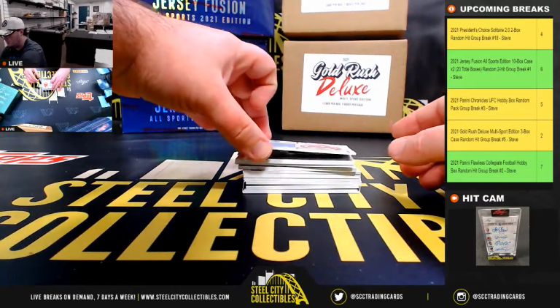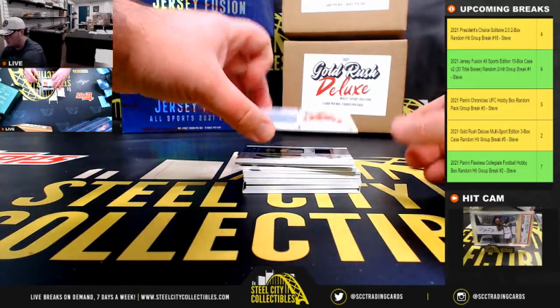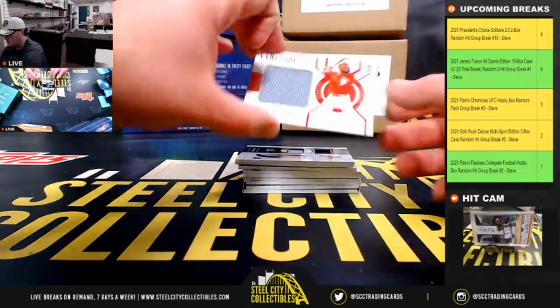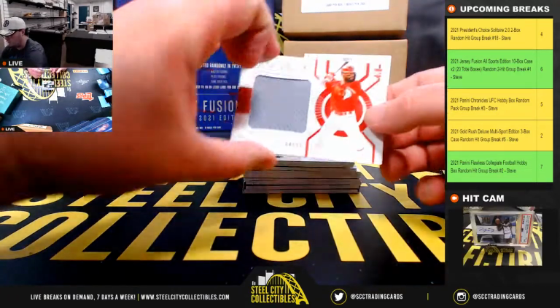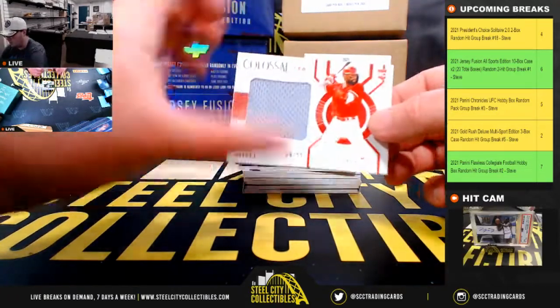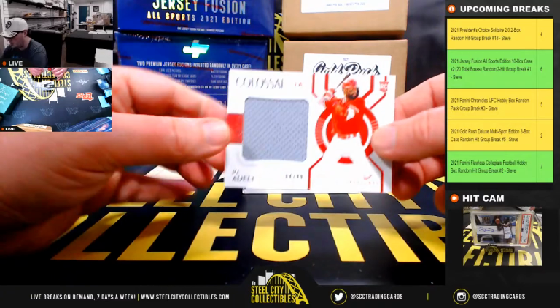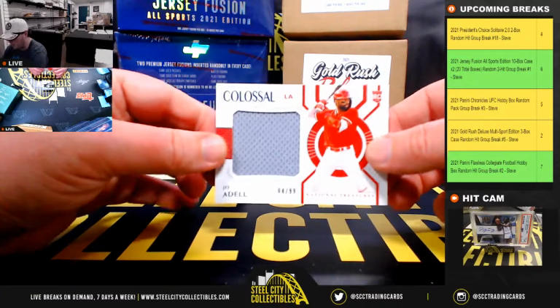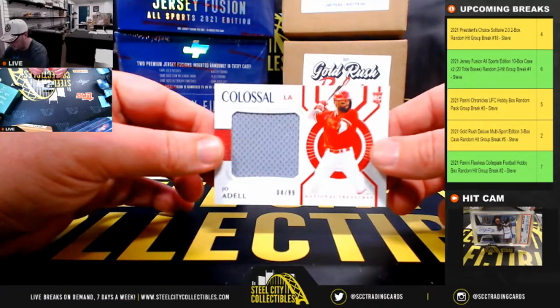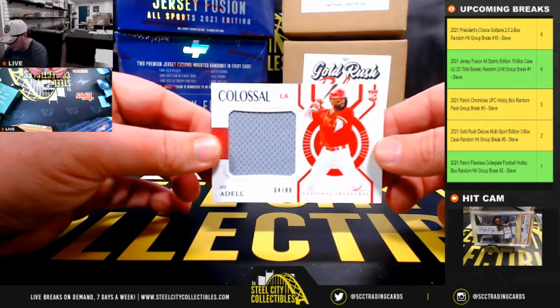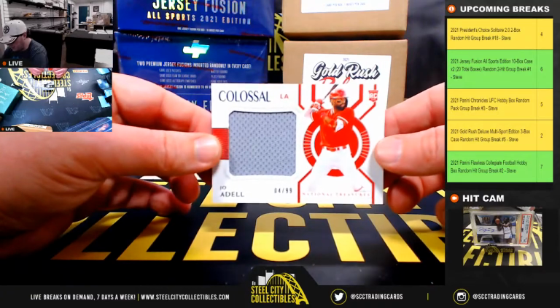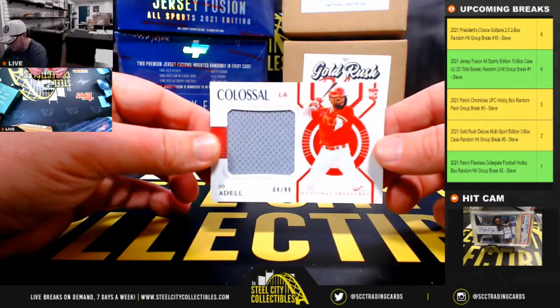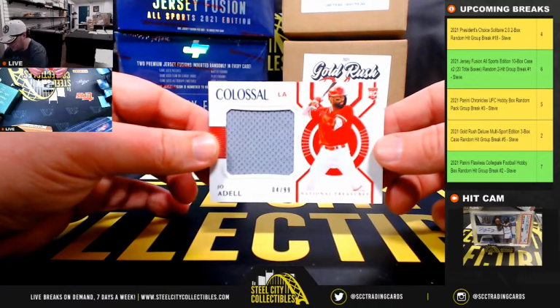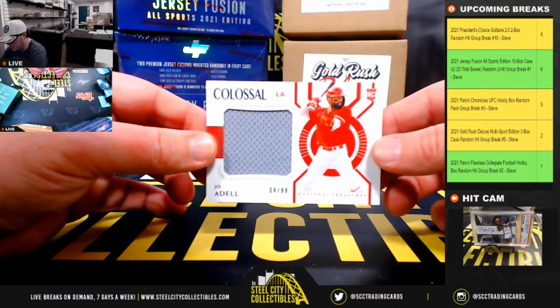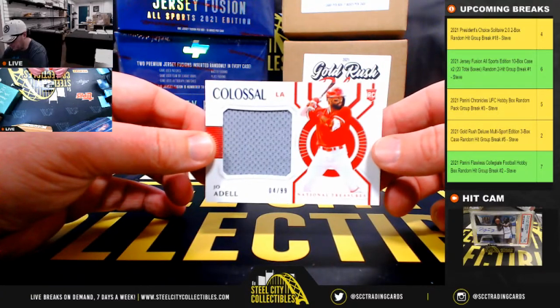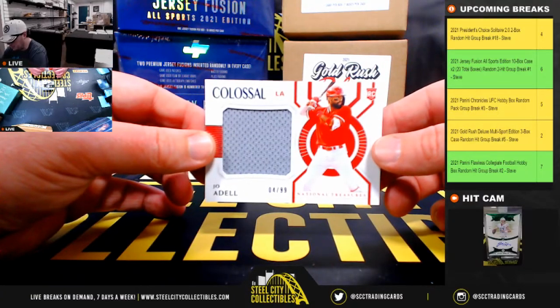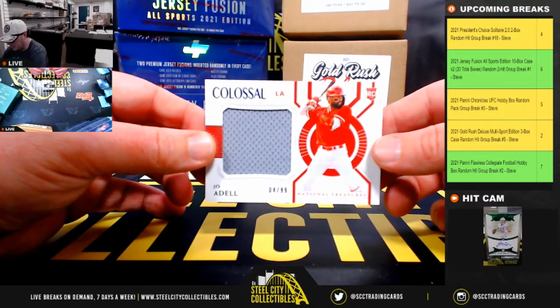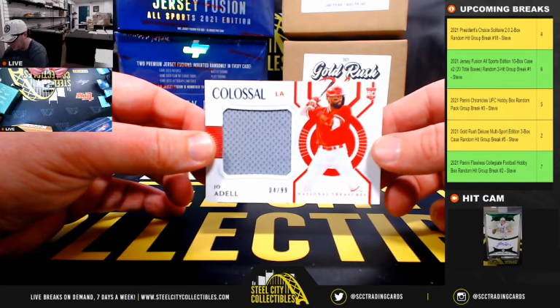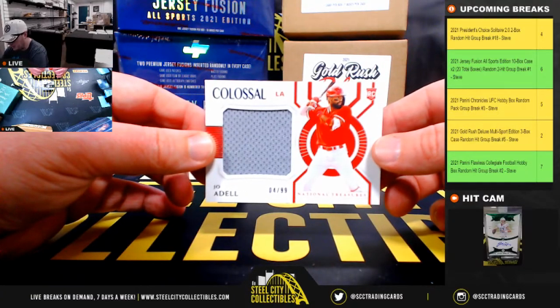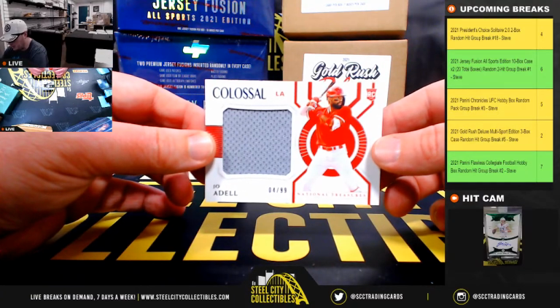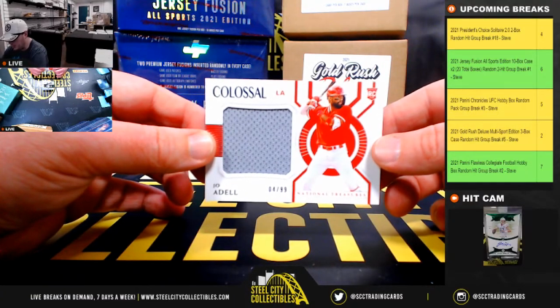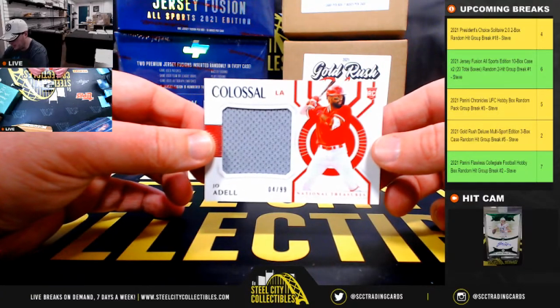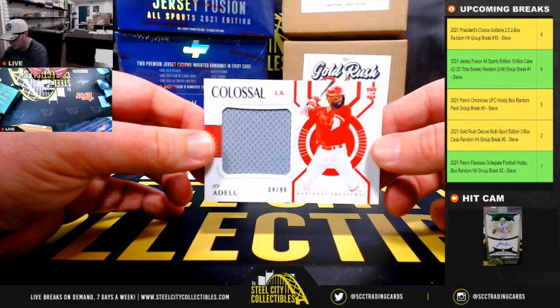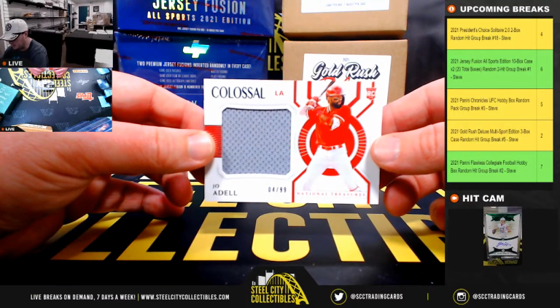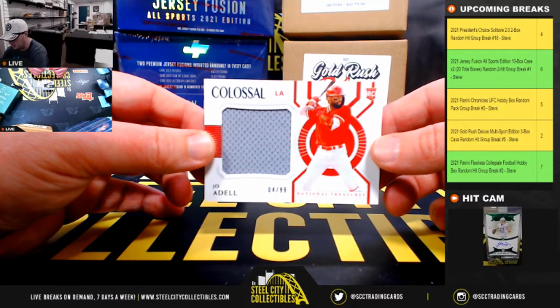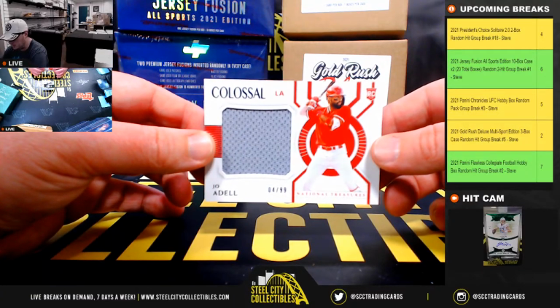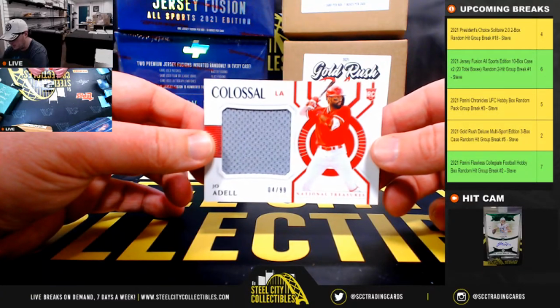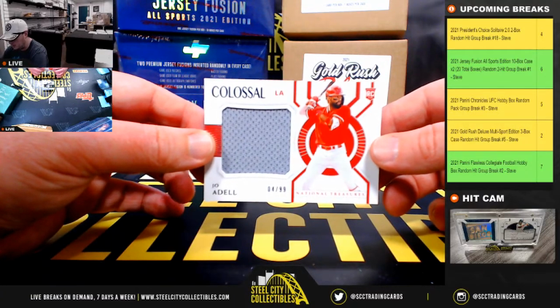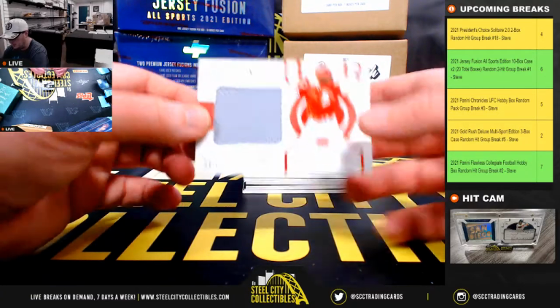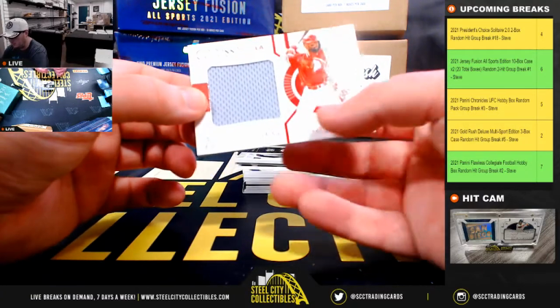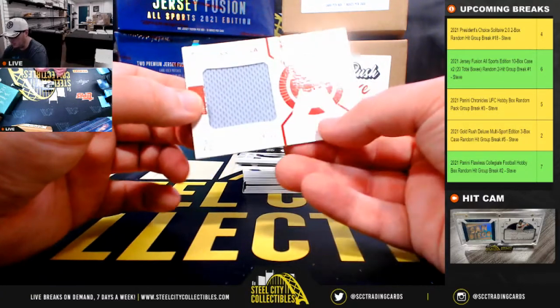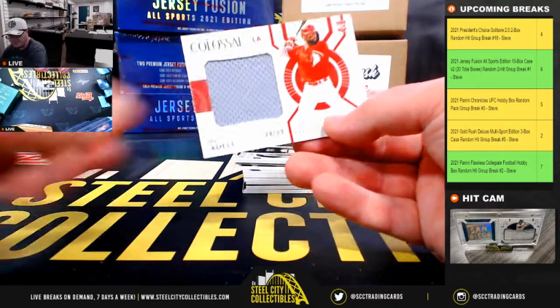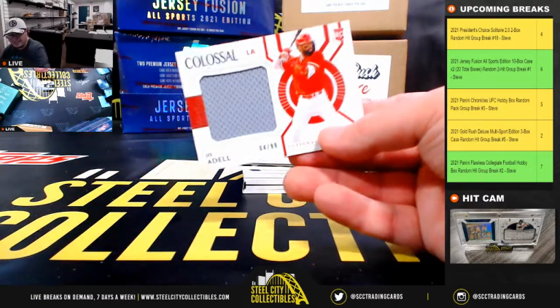Let's start off here. Colossal Materials Rookie, Joe Adell, 4 of 99.